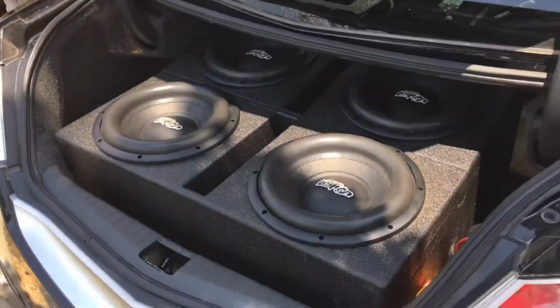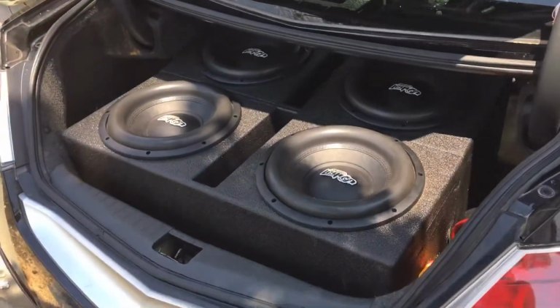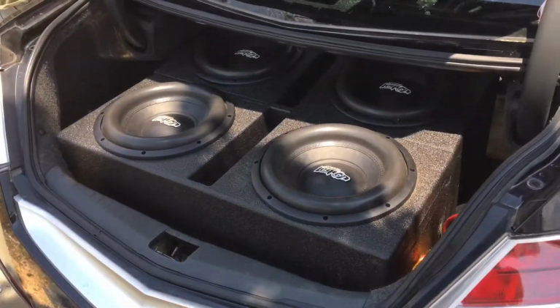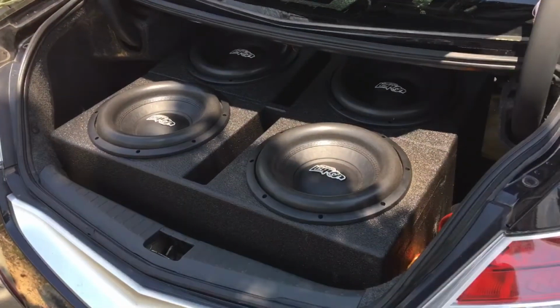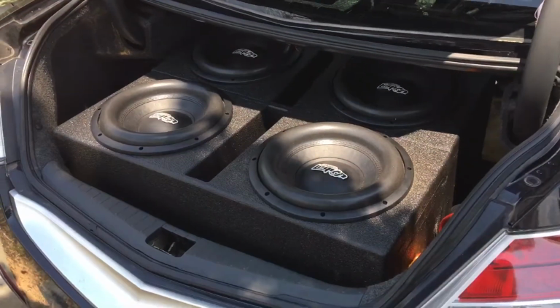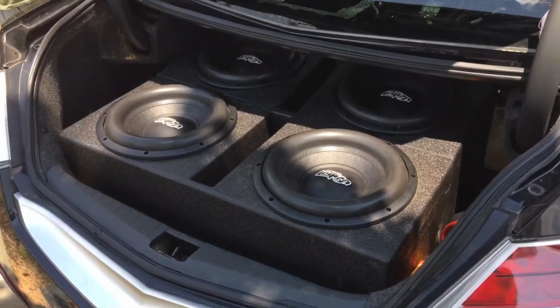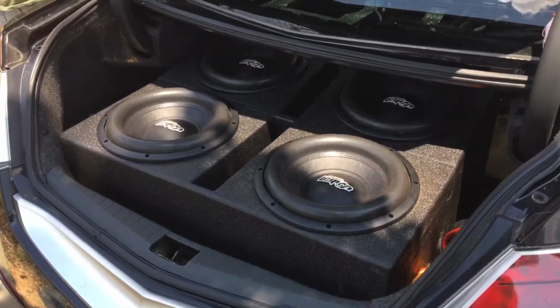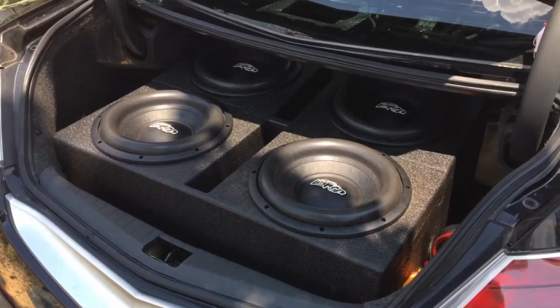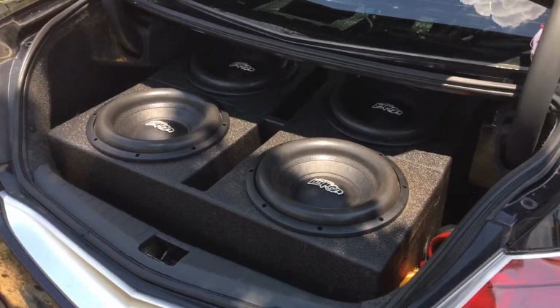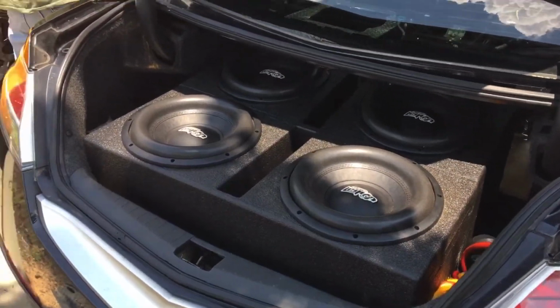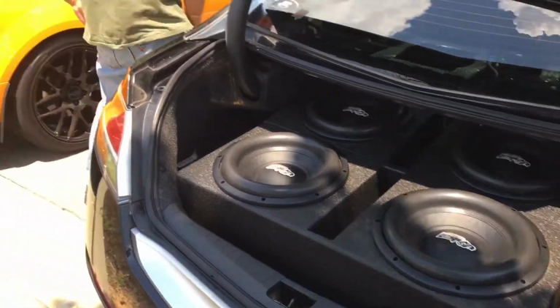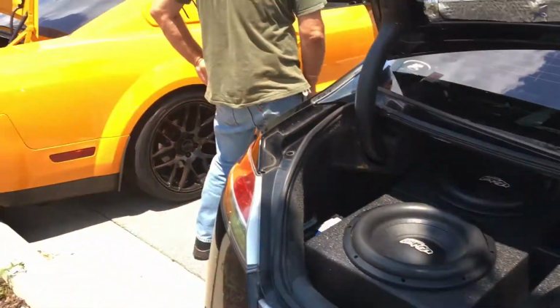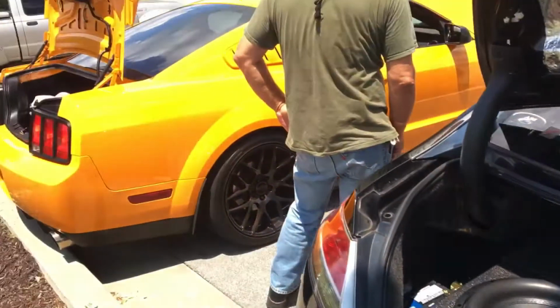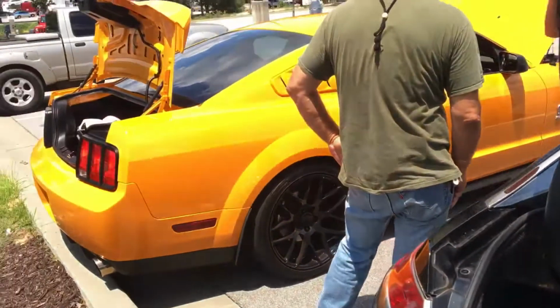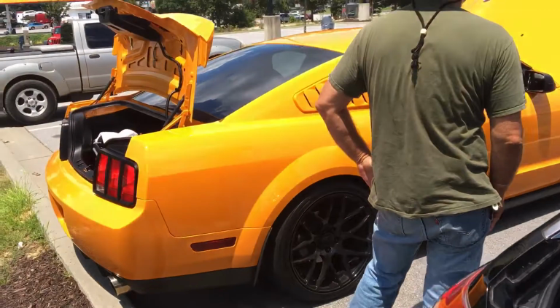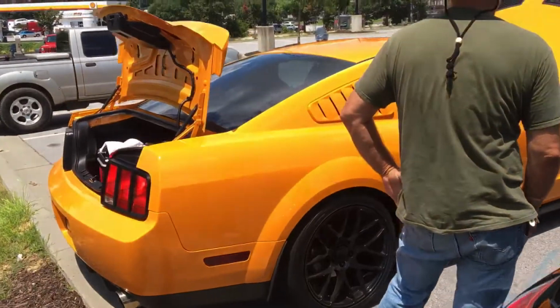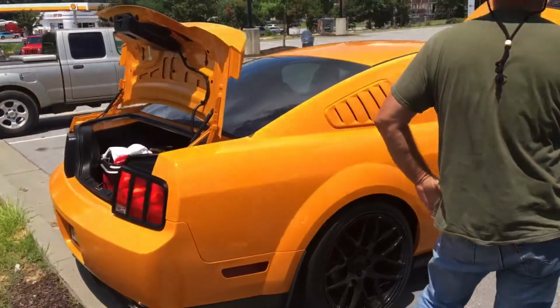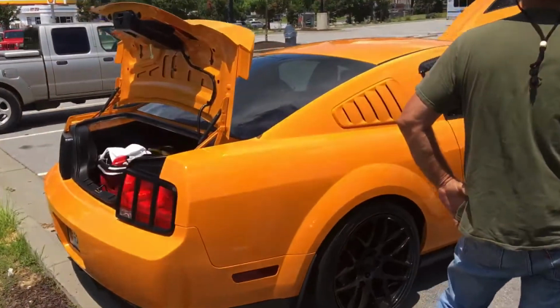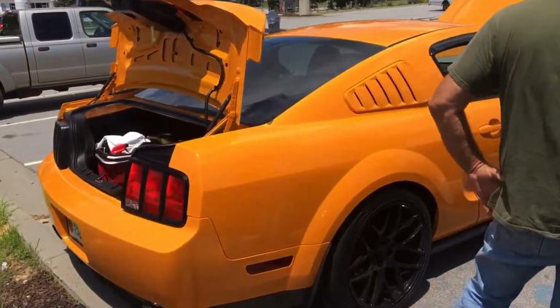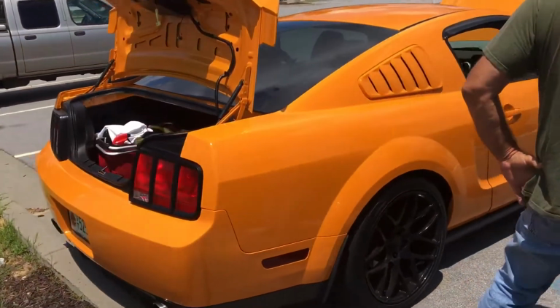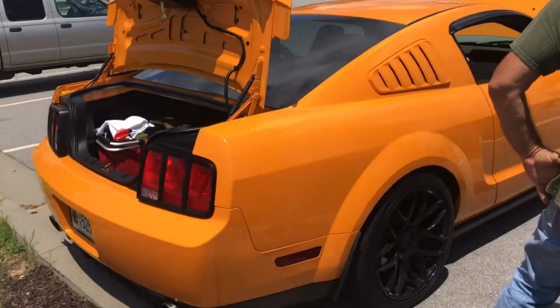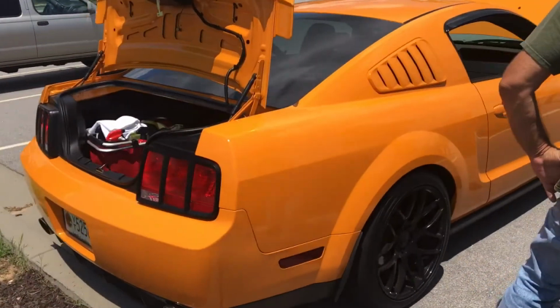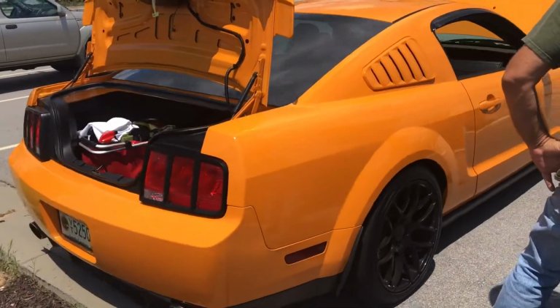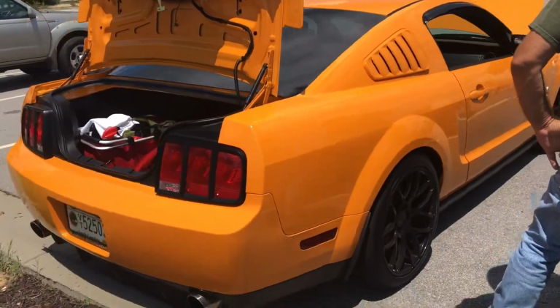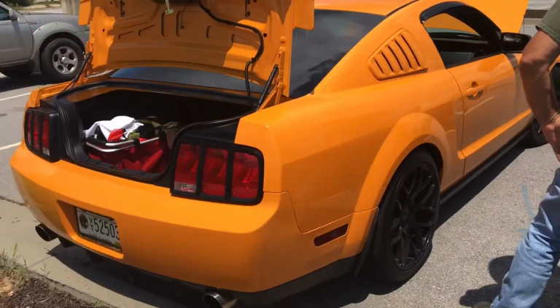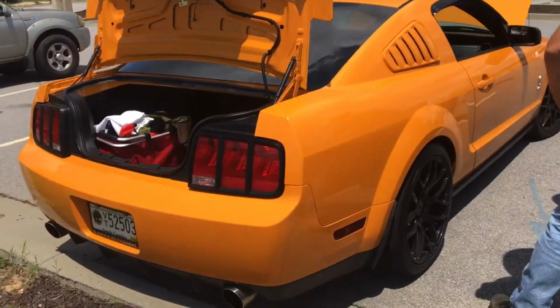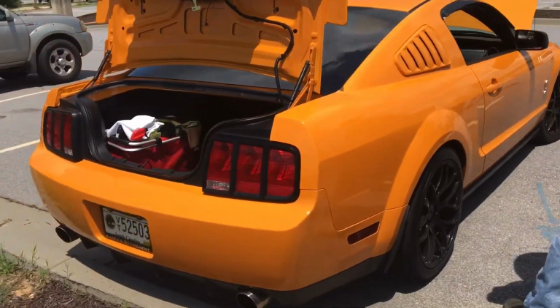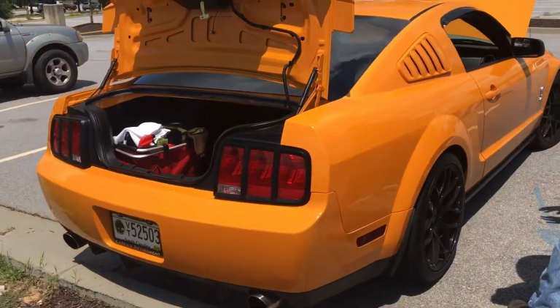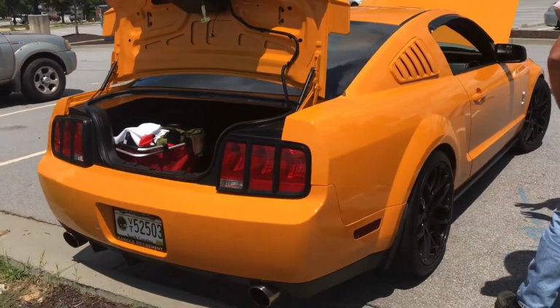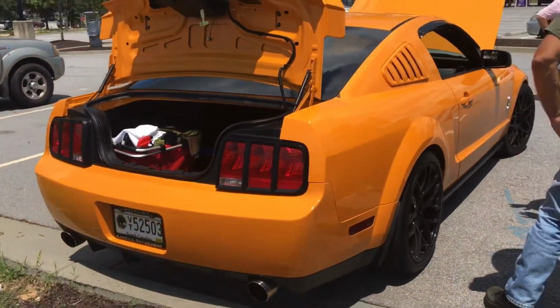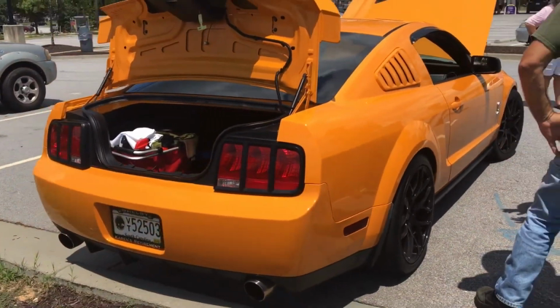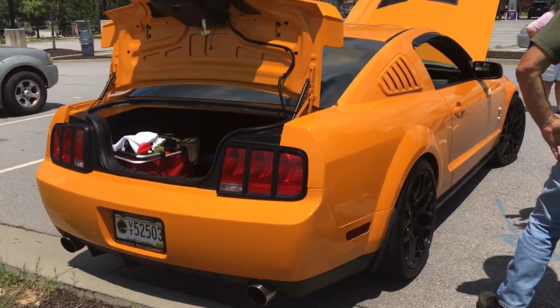Happy subs in the back. There's the mic. Mitchell's GT500.